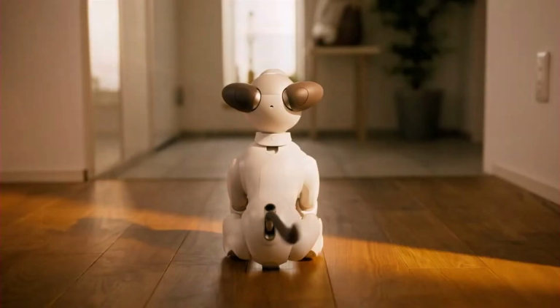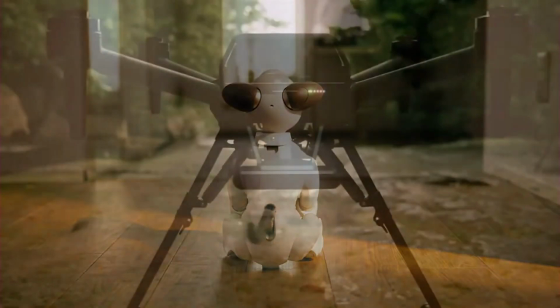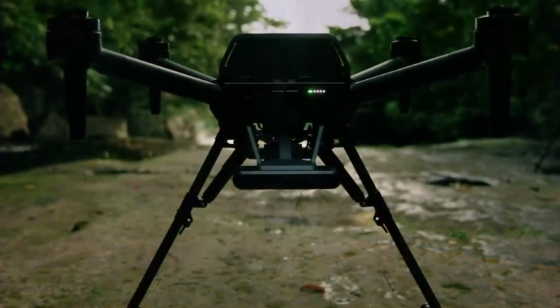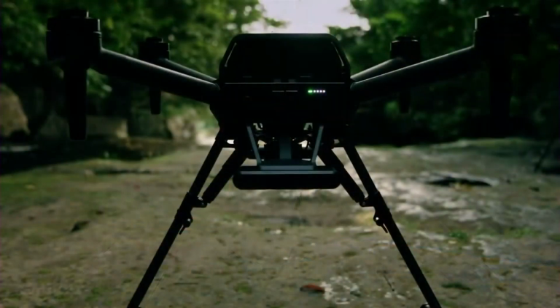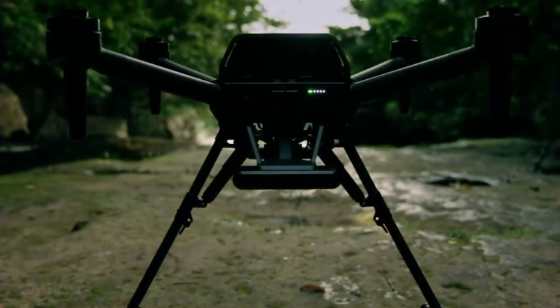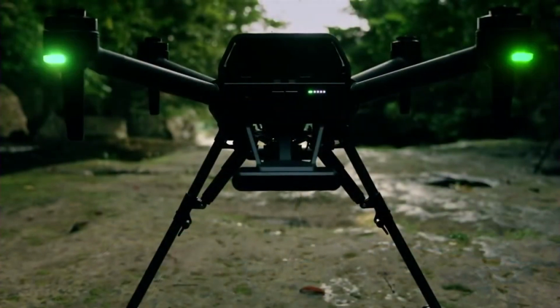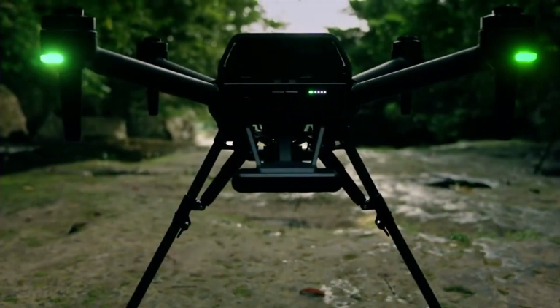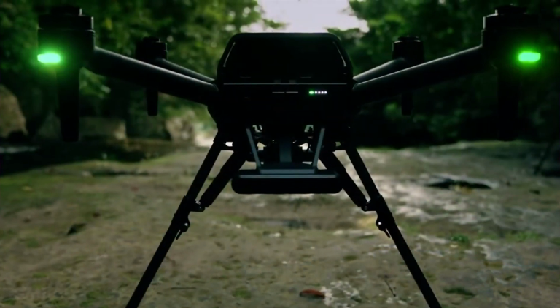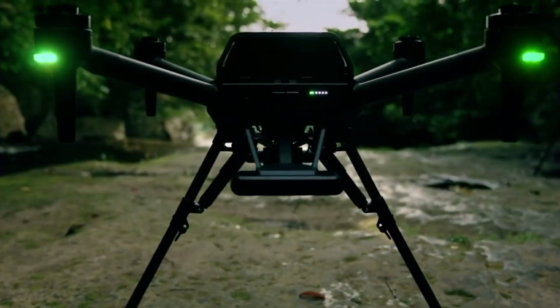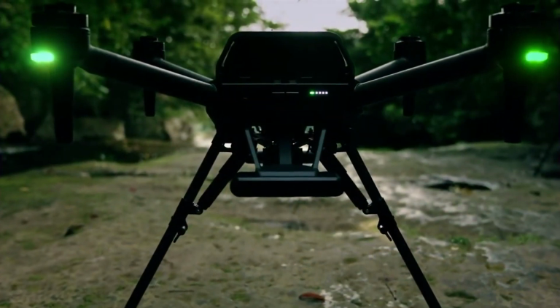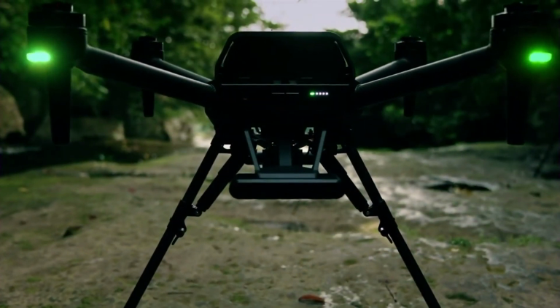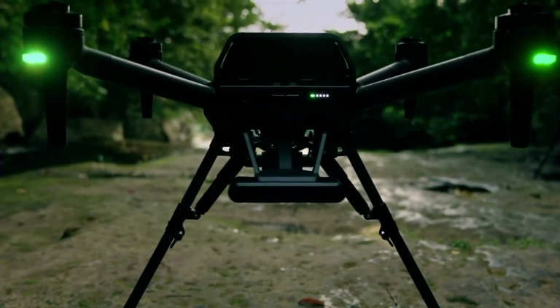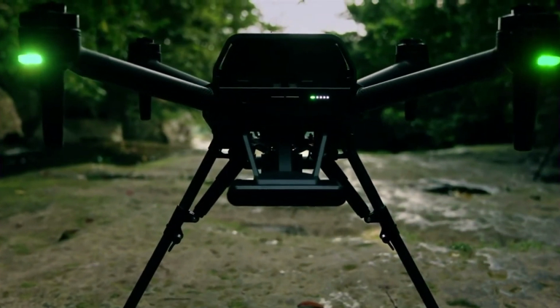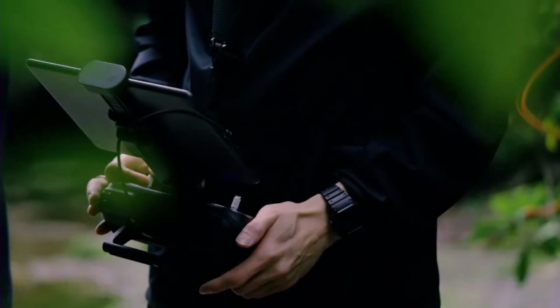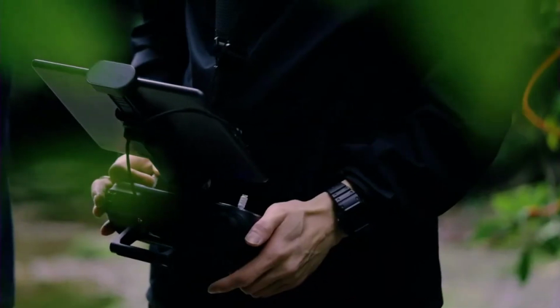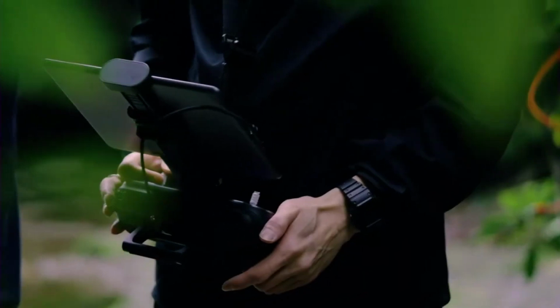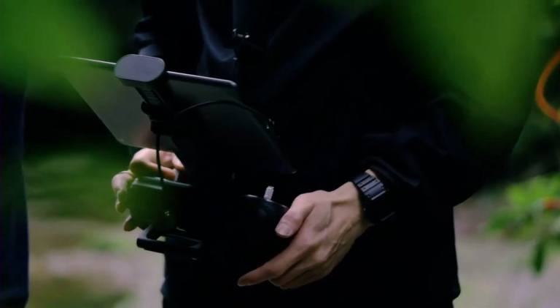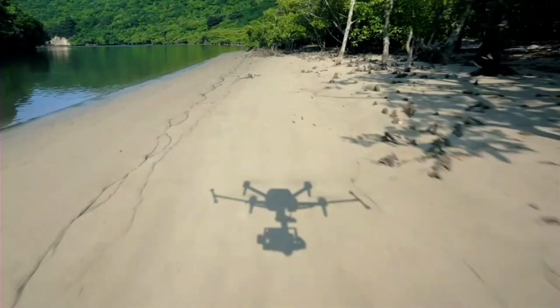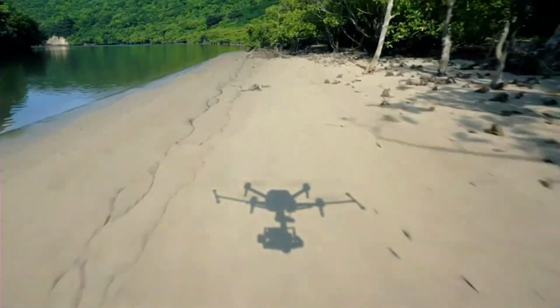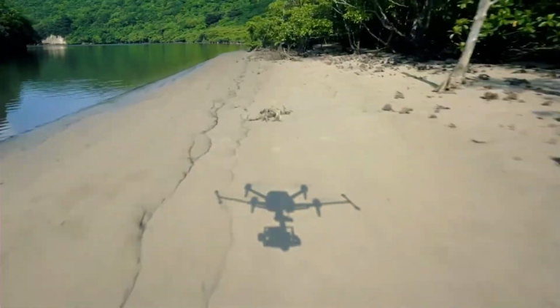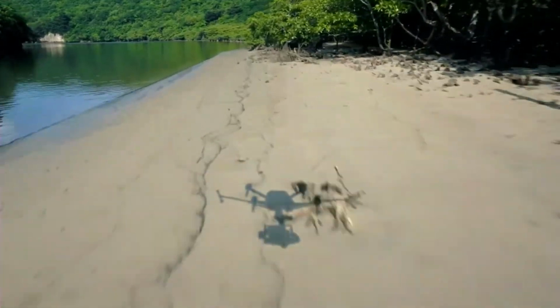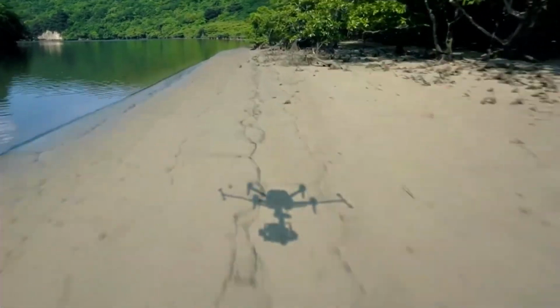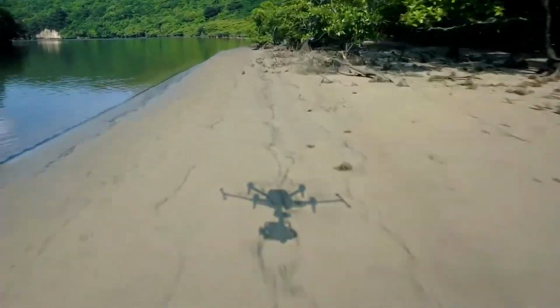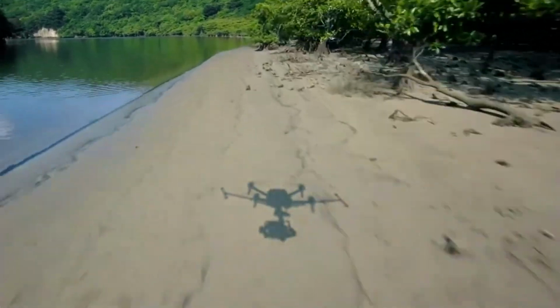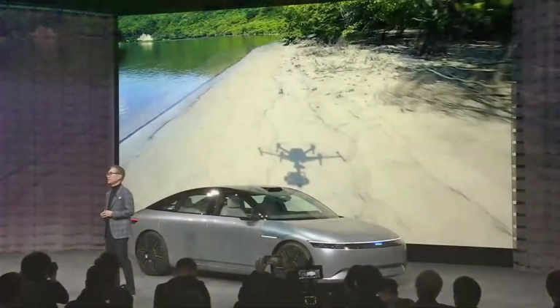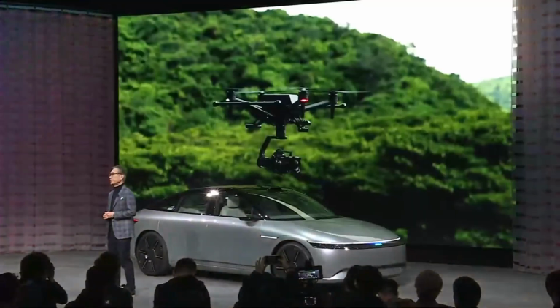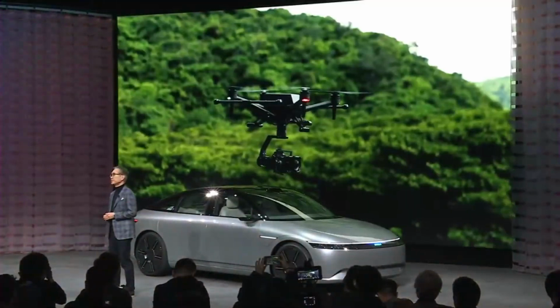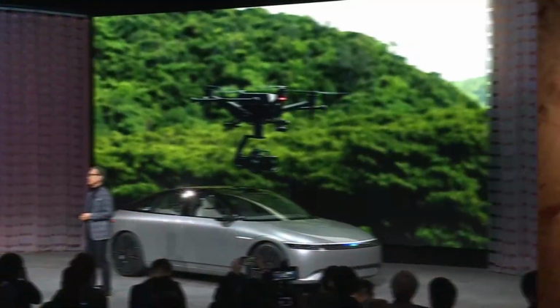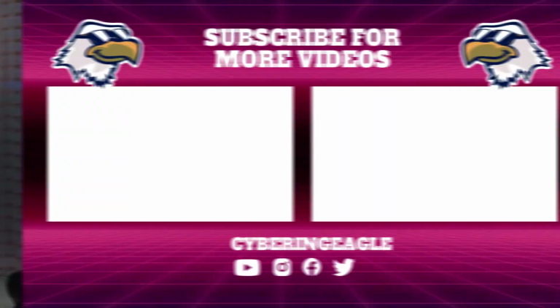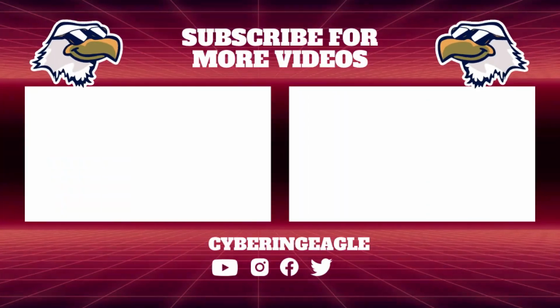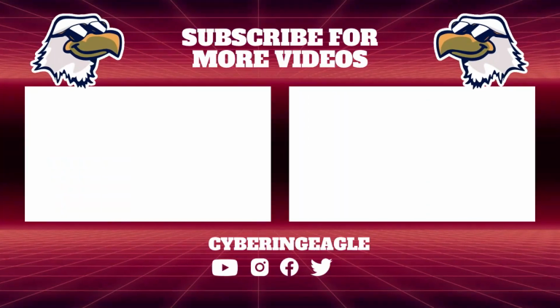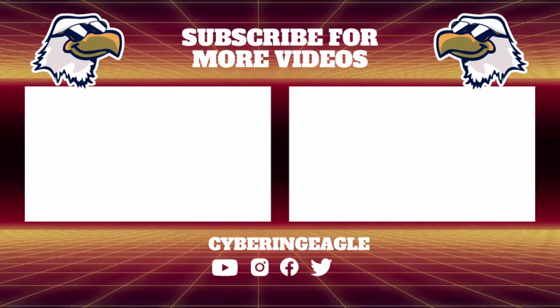AIPeak transports creators to locations that are difficult to reach and provides unique views that are amazing to experience. Thank you for watching.